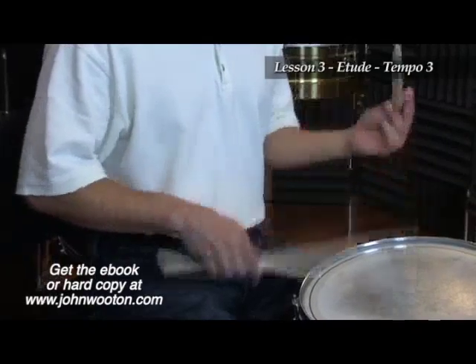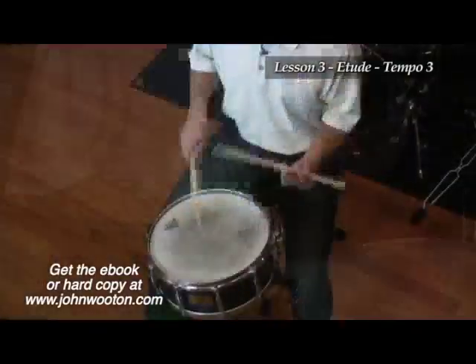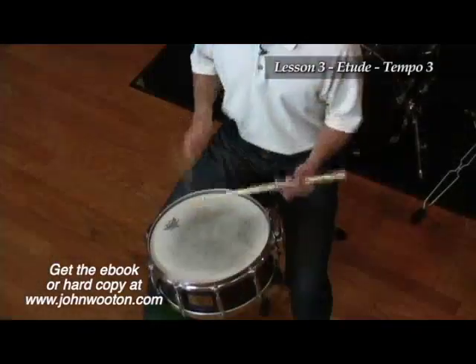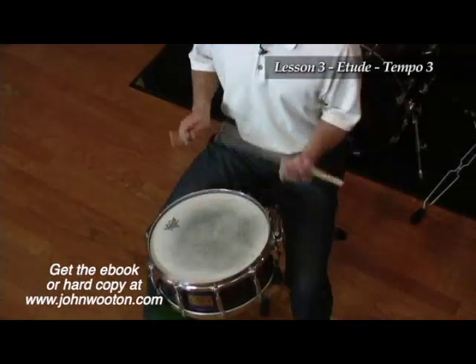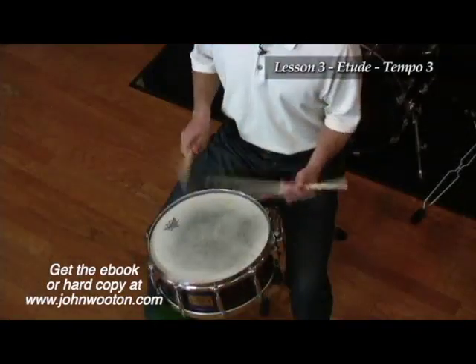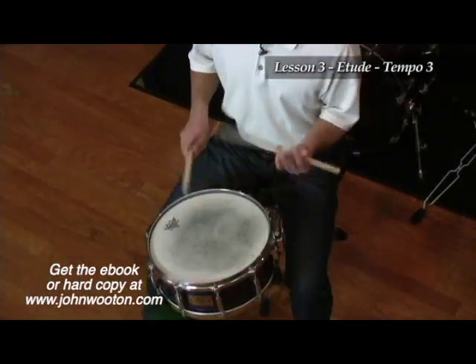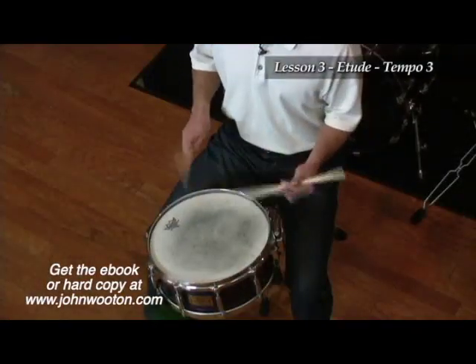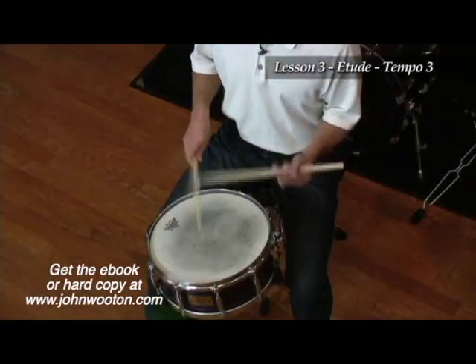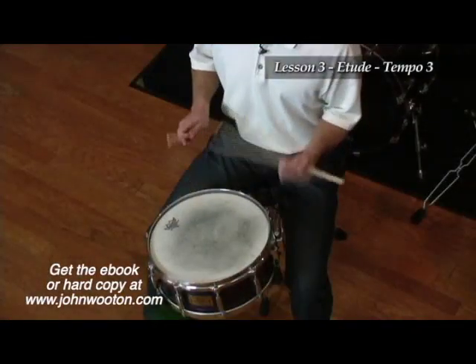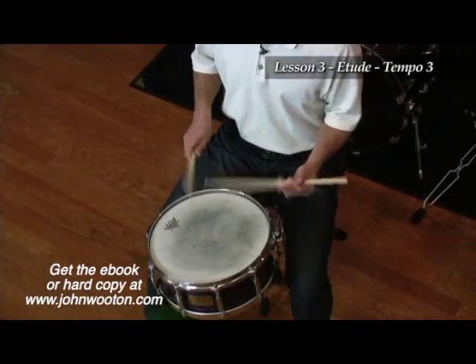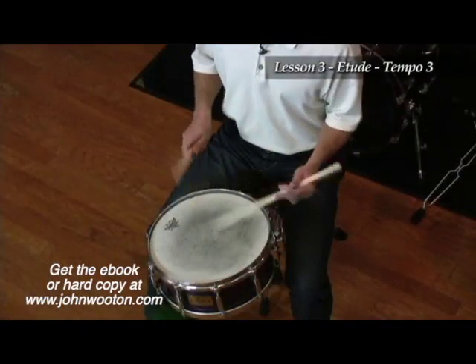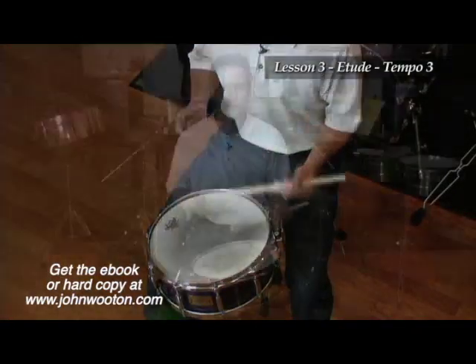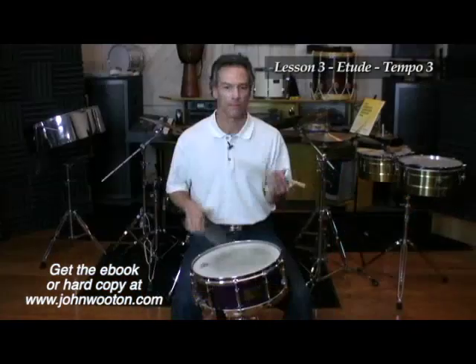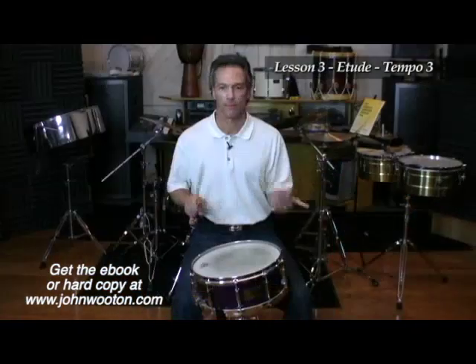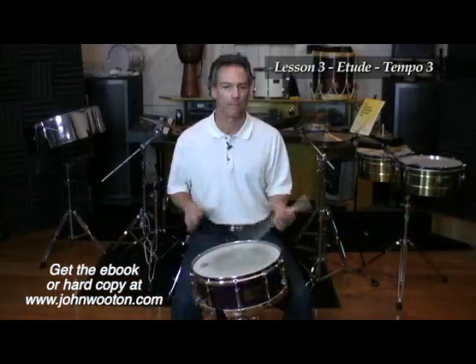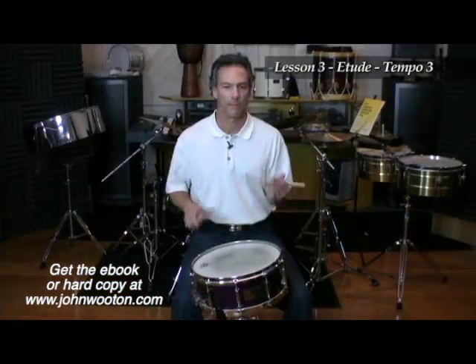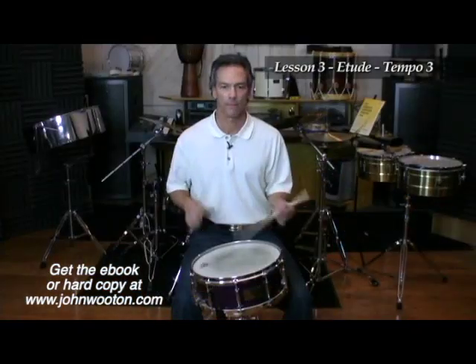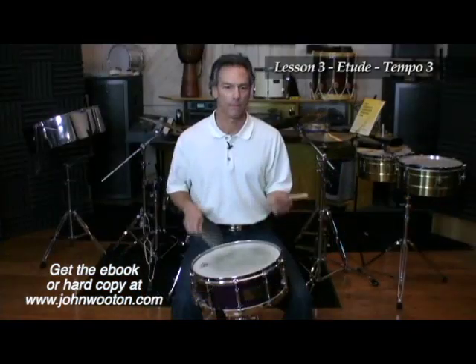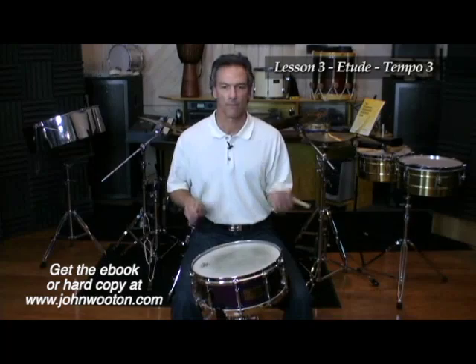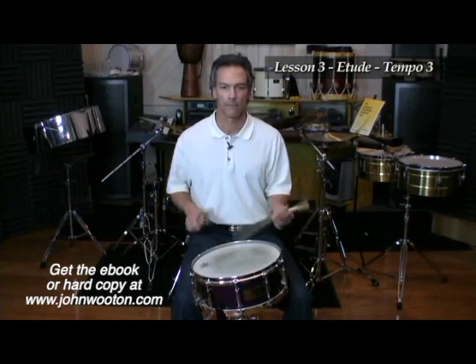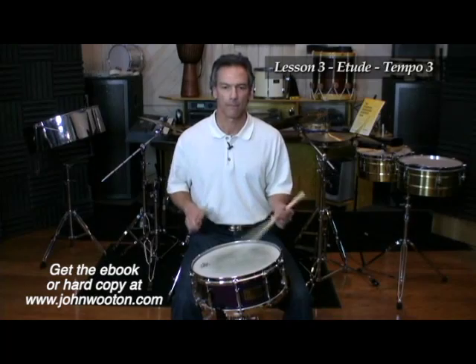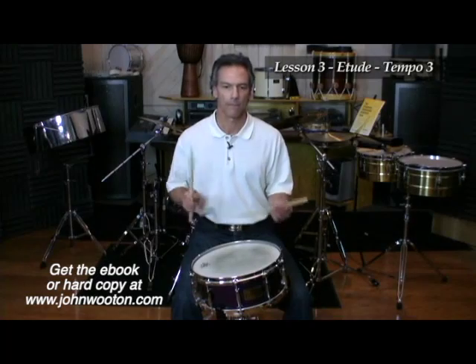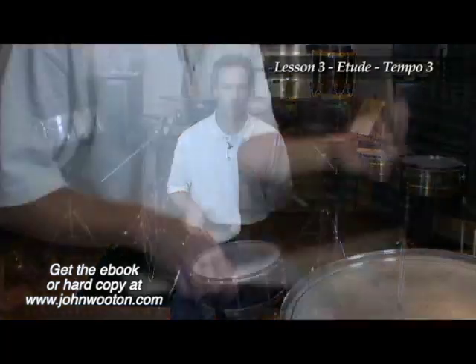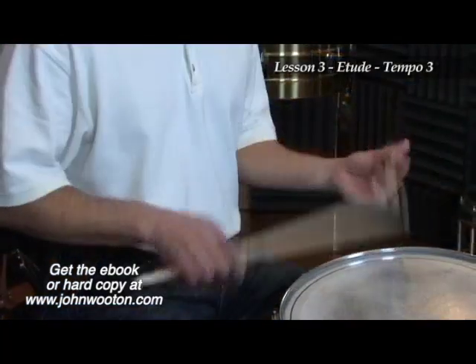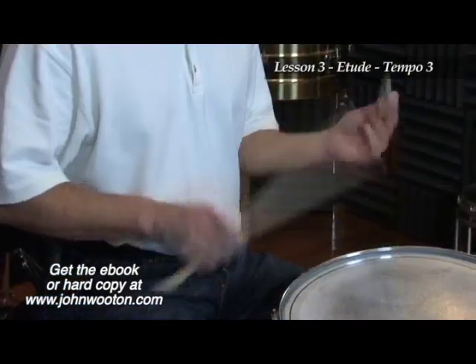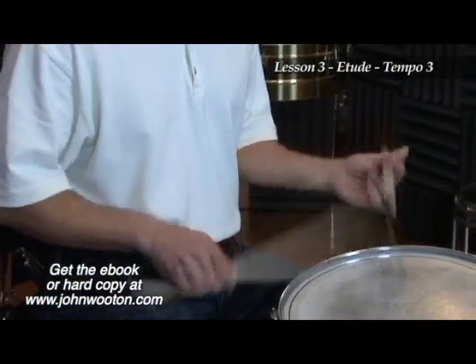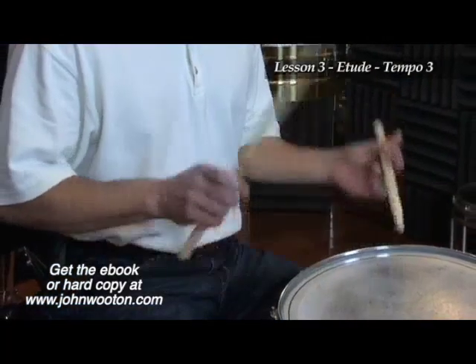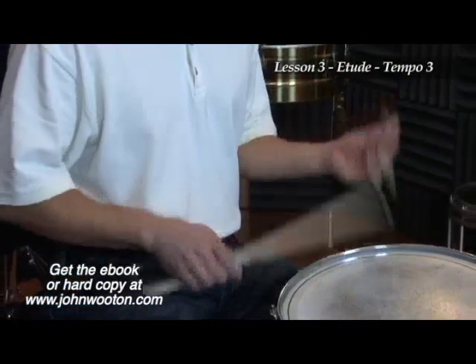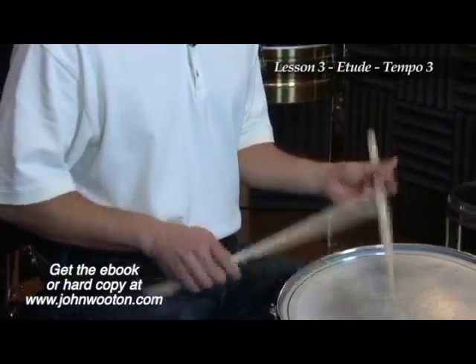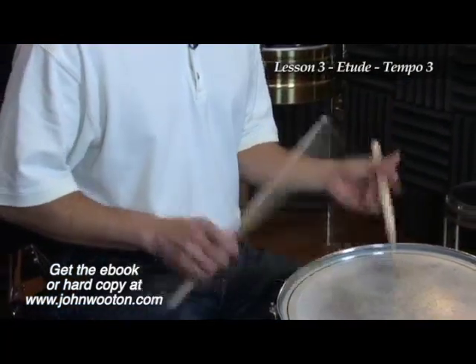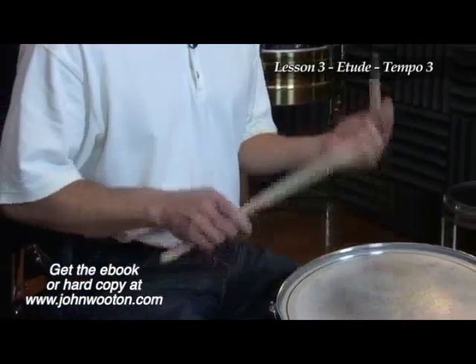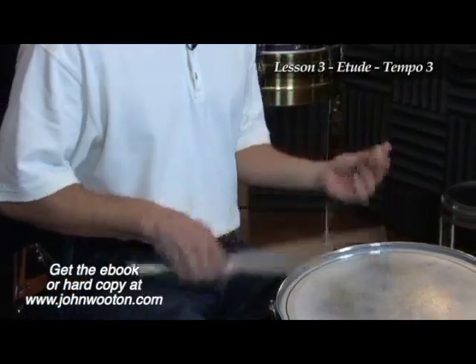You're going to demonstrate the etude on Lesson 3.